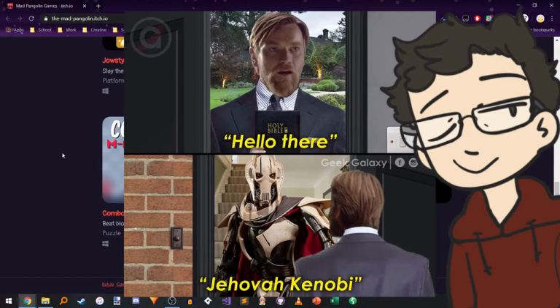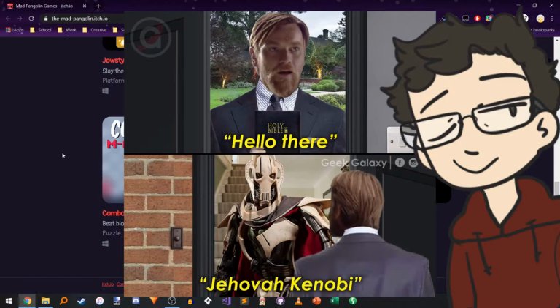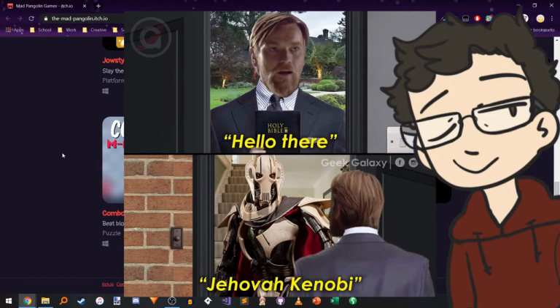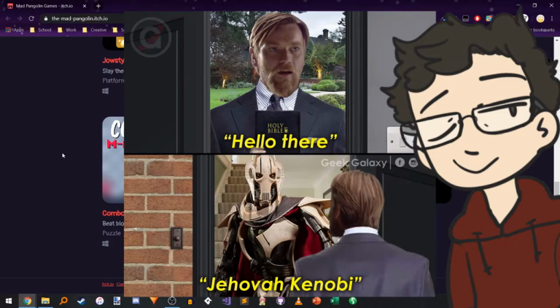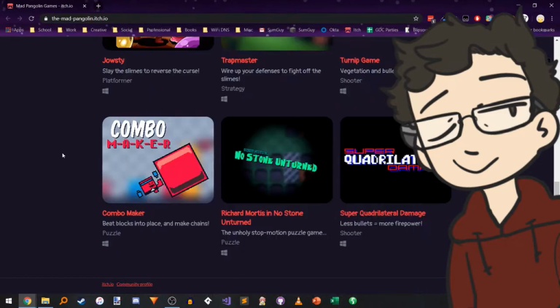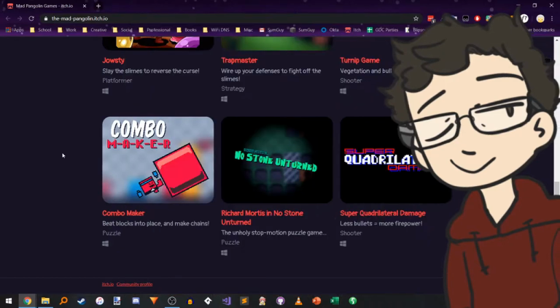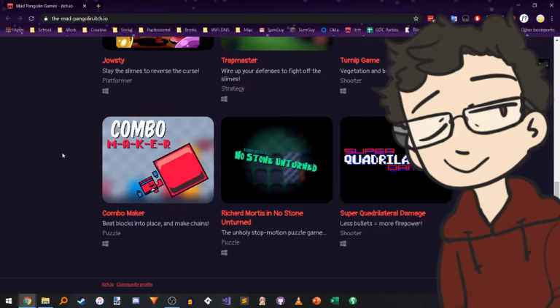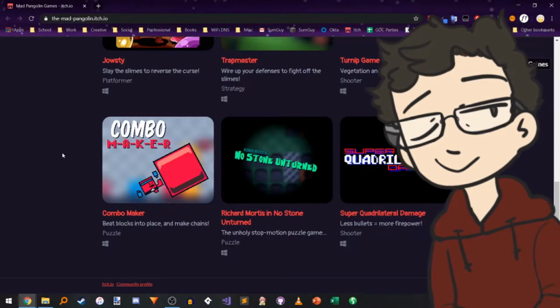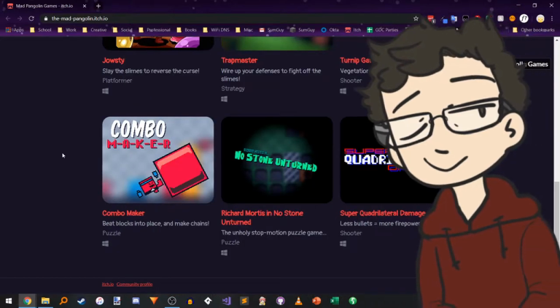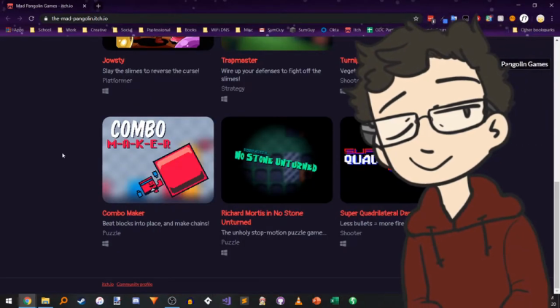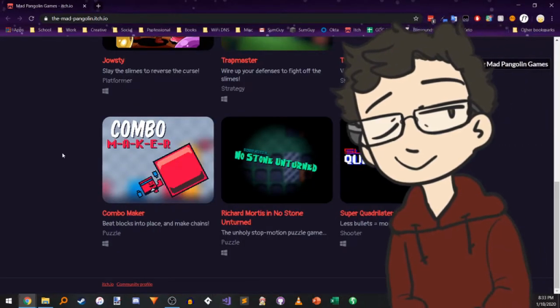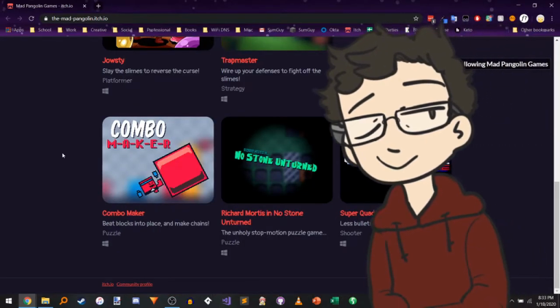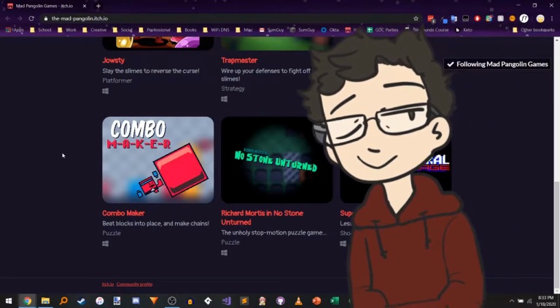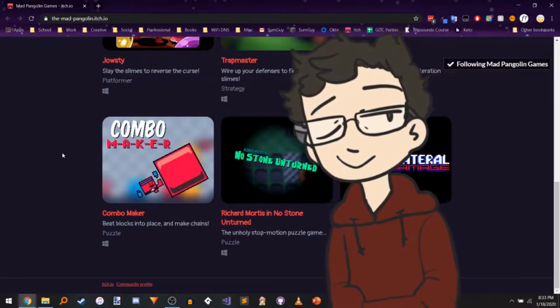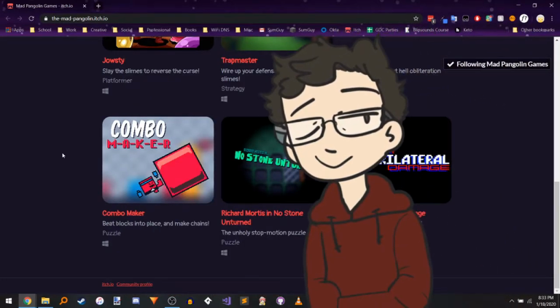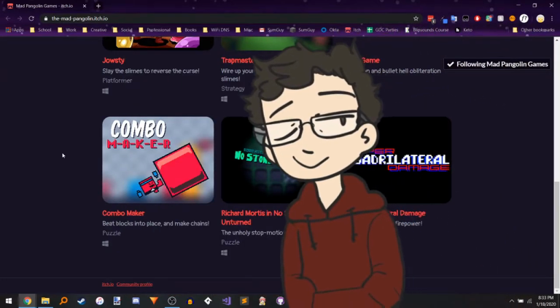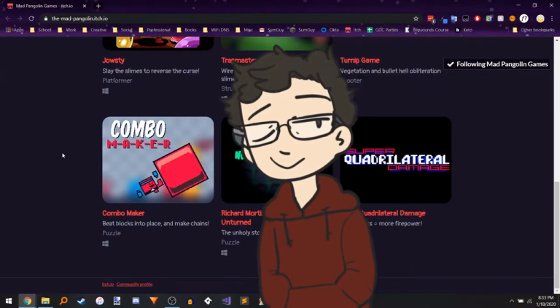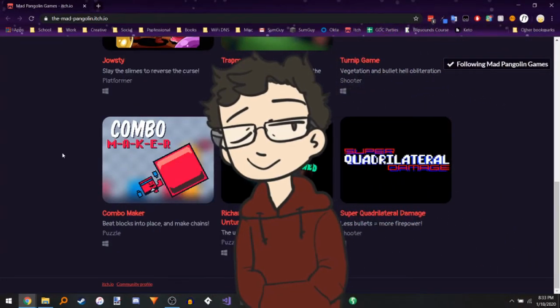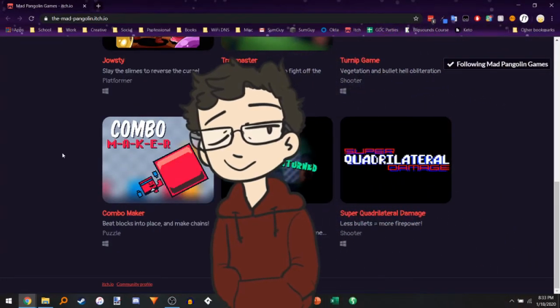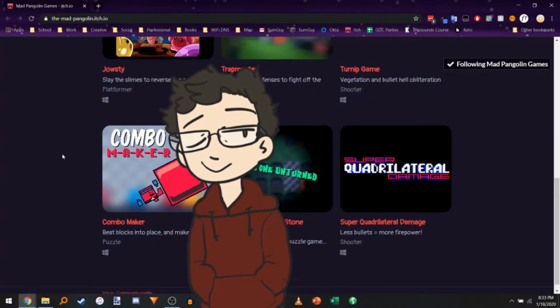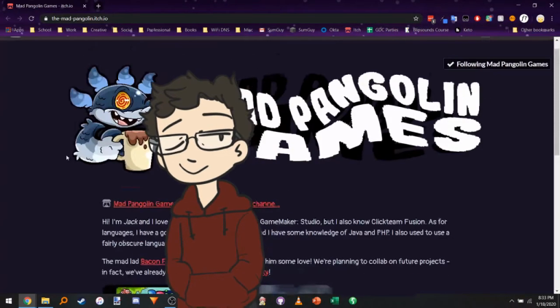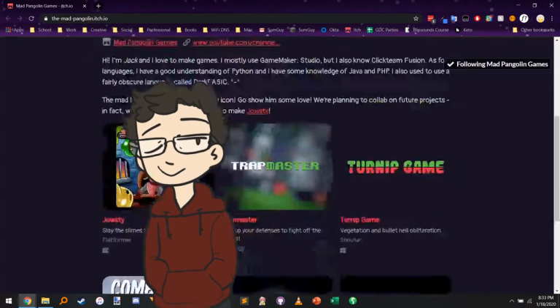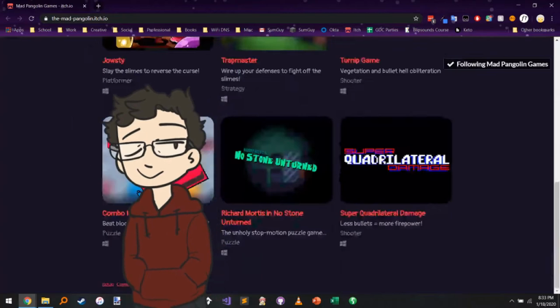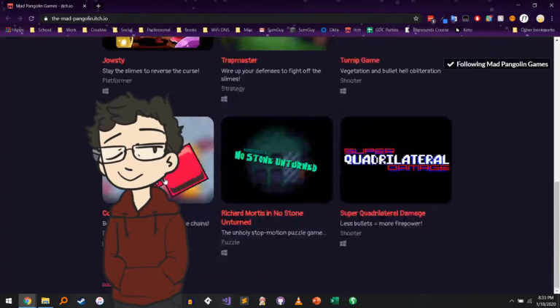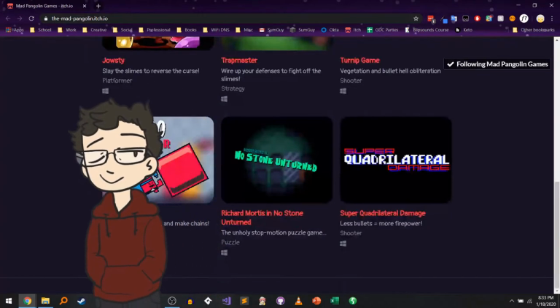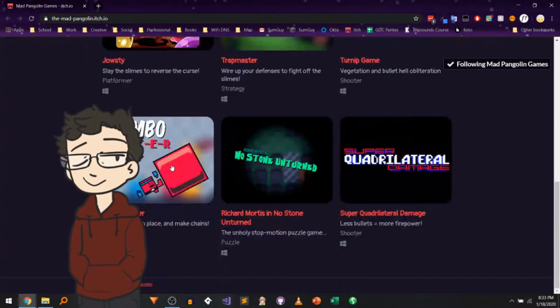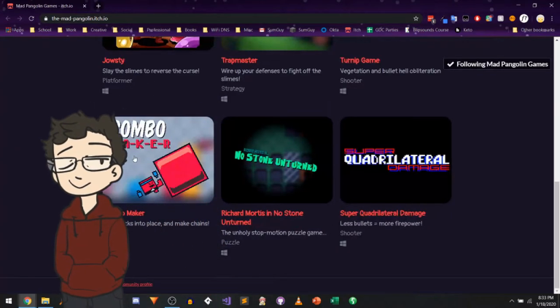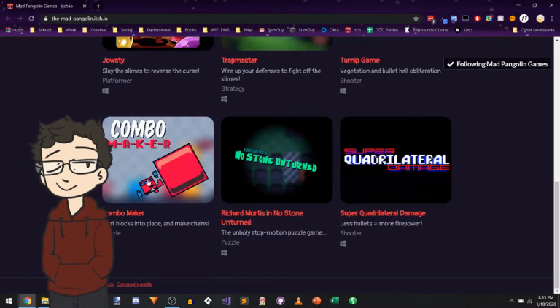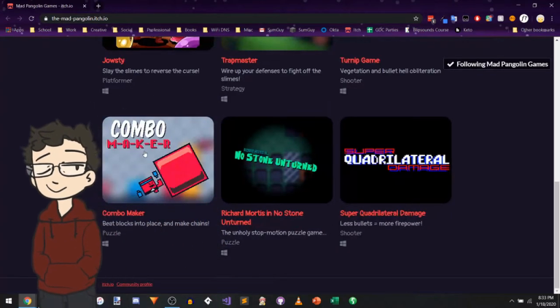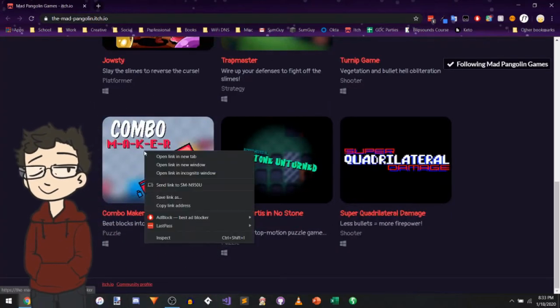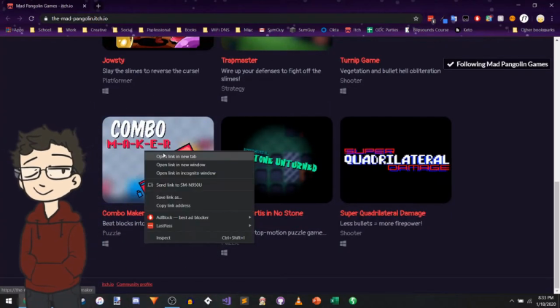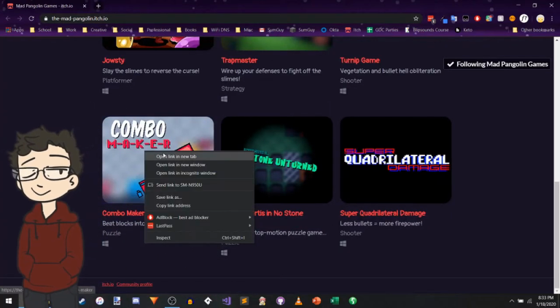Hello there, my name is Gunnar Clovis. I am a game developer and continuing with Mad Pangolin Games, I want to play Combo Maker.